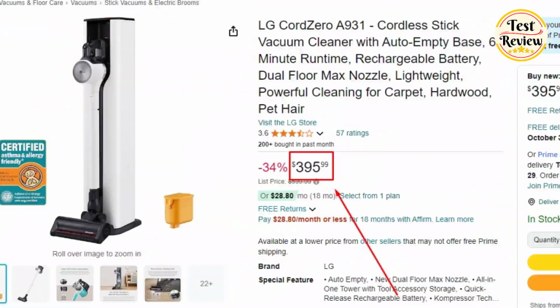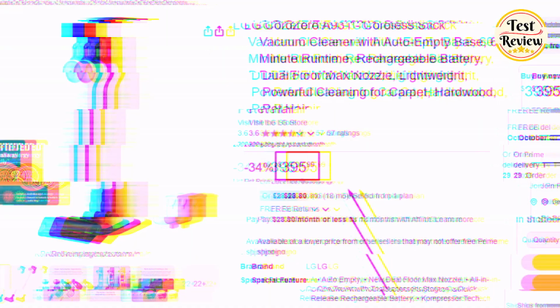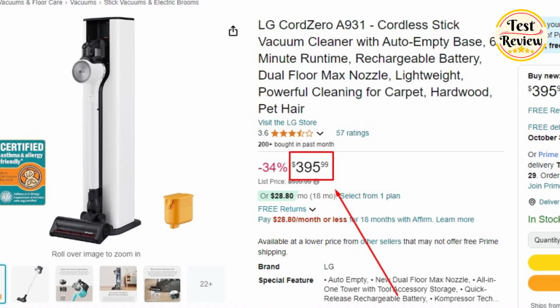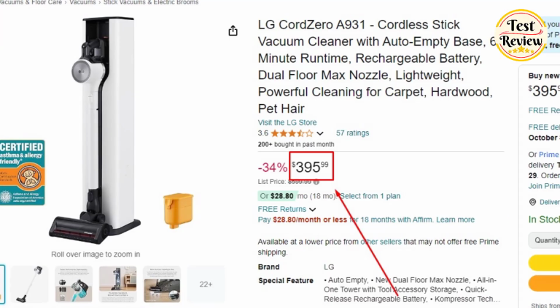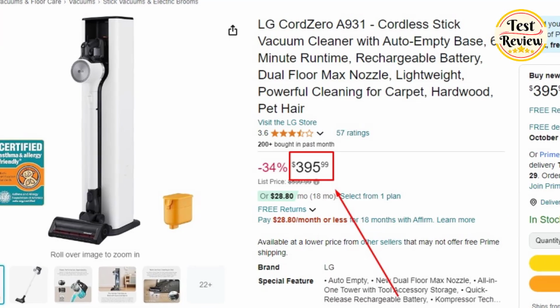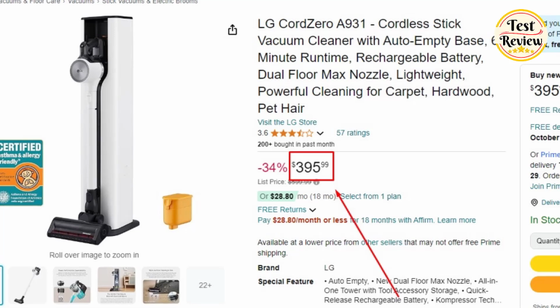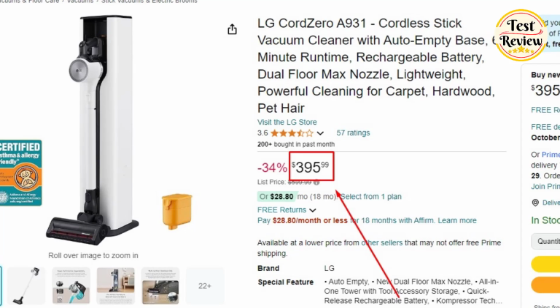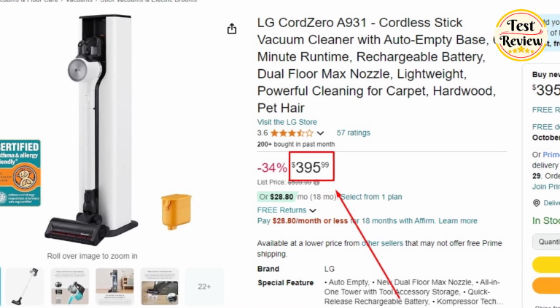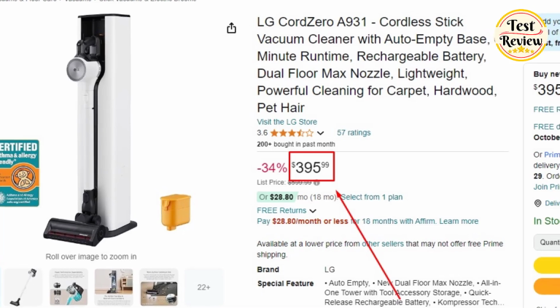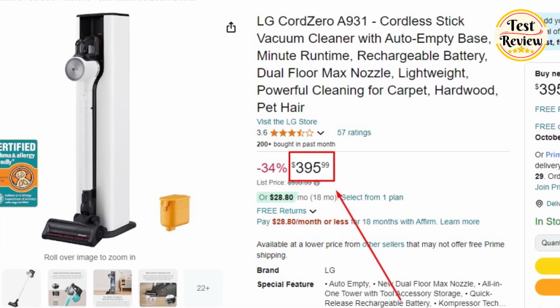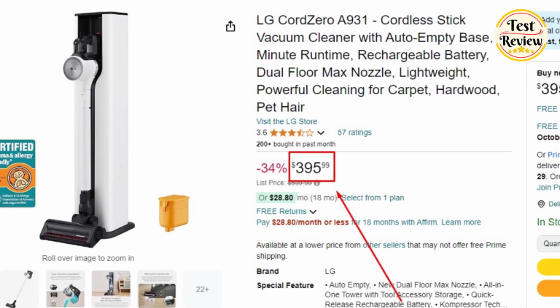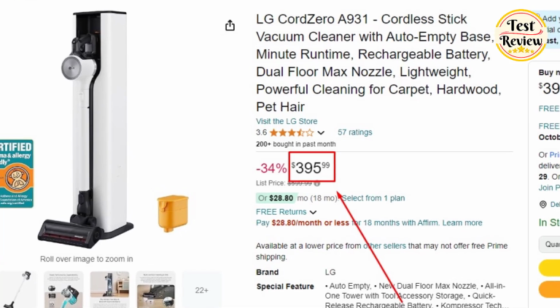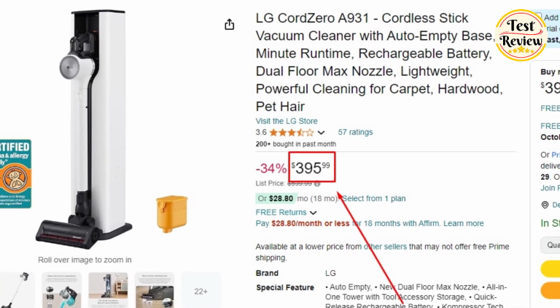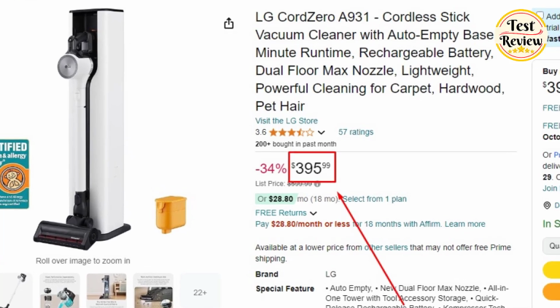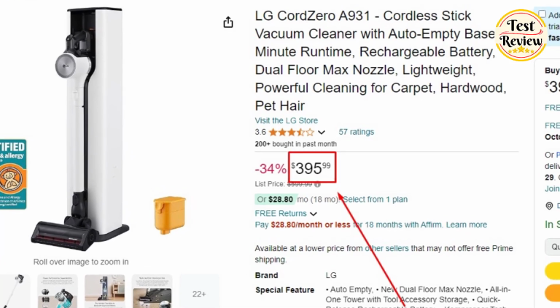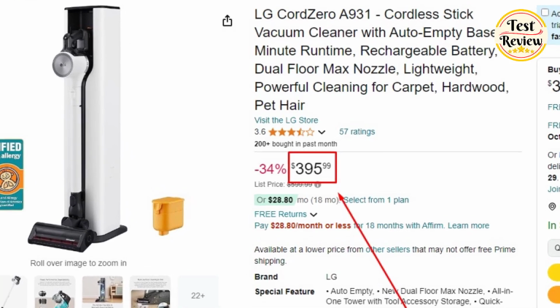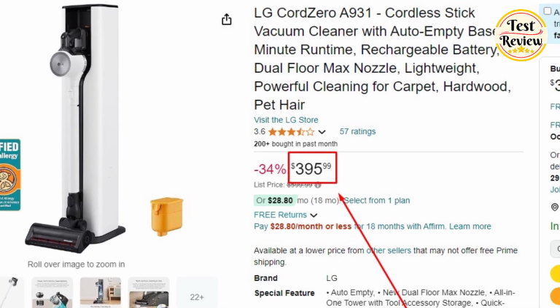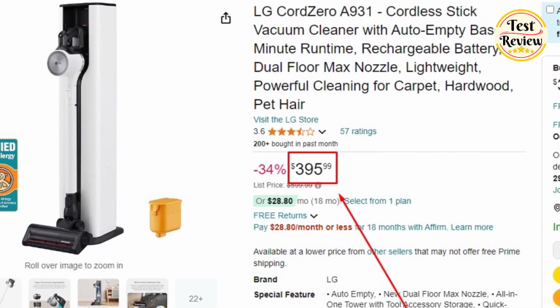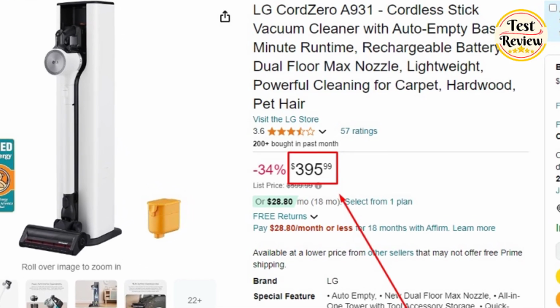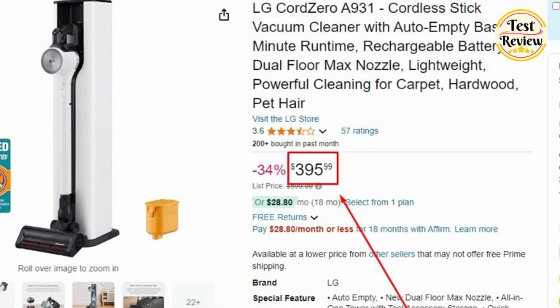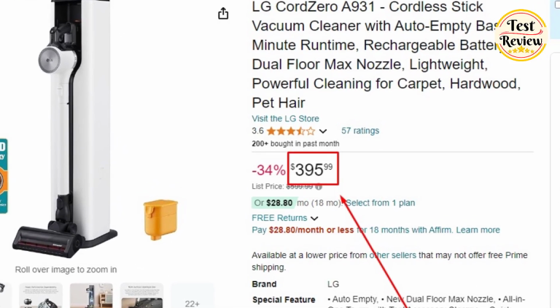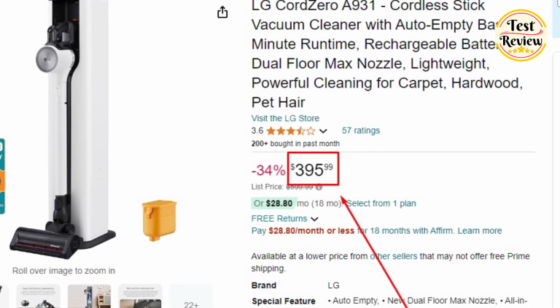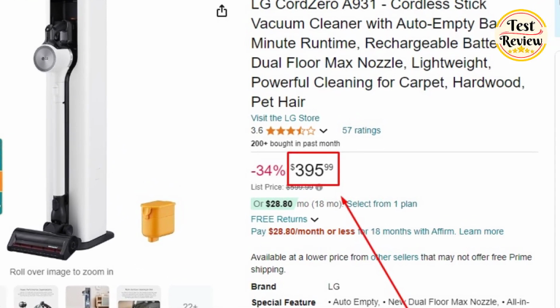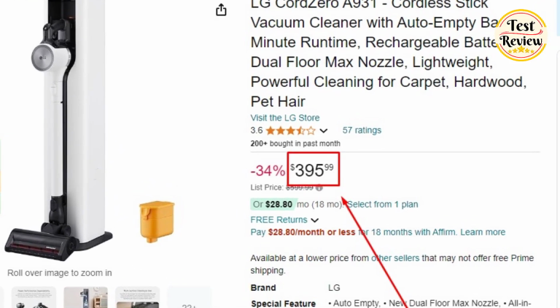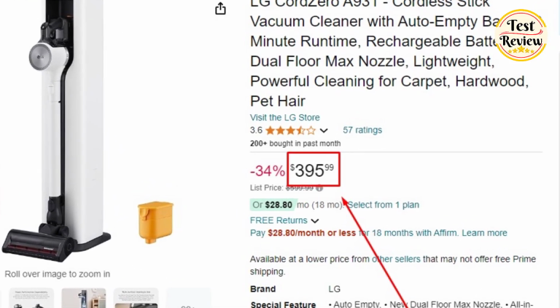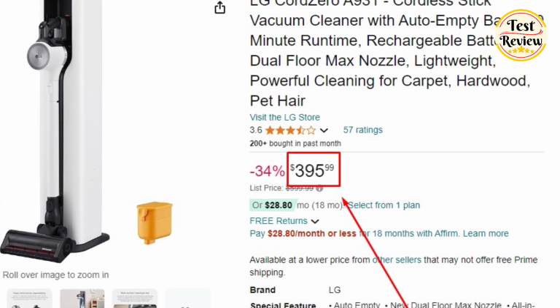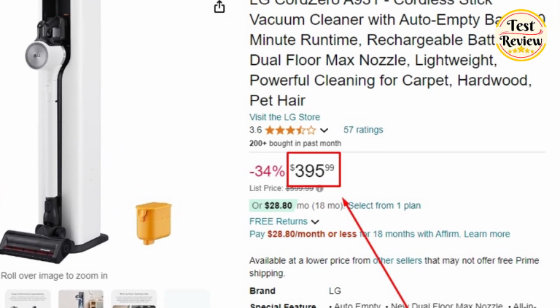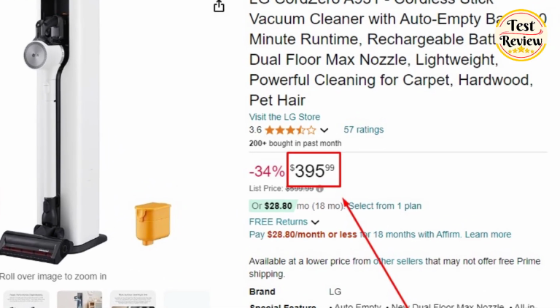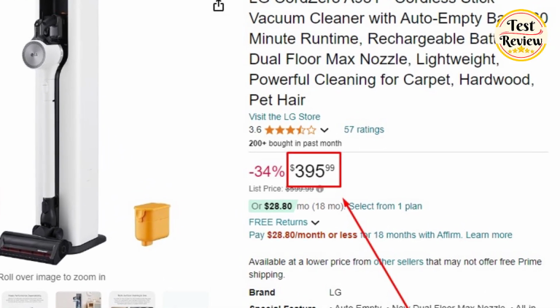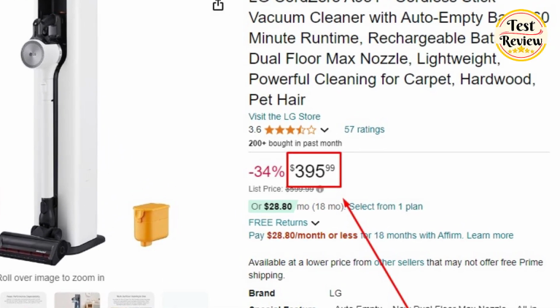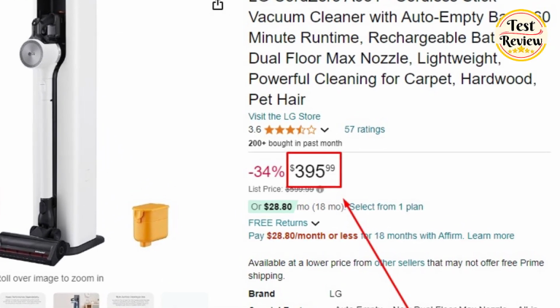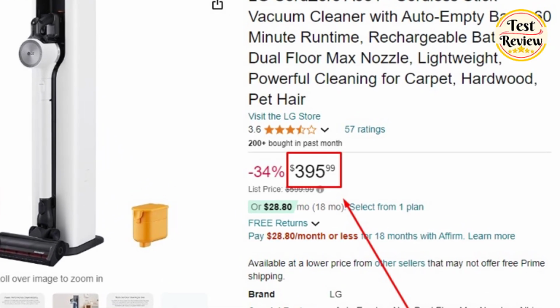You can buy the LG CordZero at its current price of $395 on Amazon.